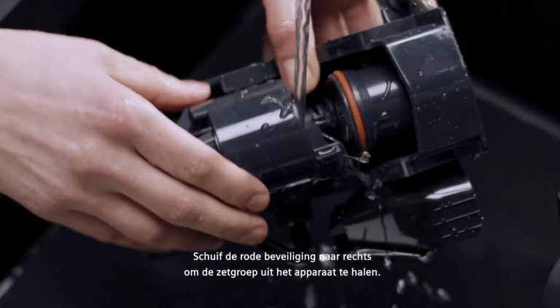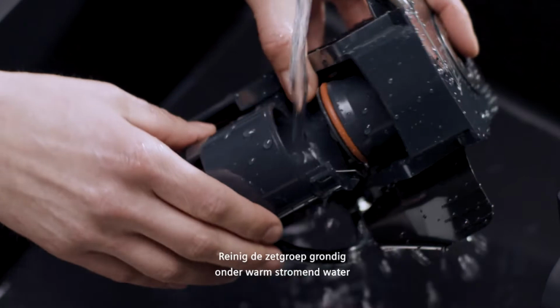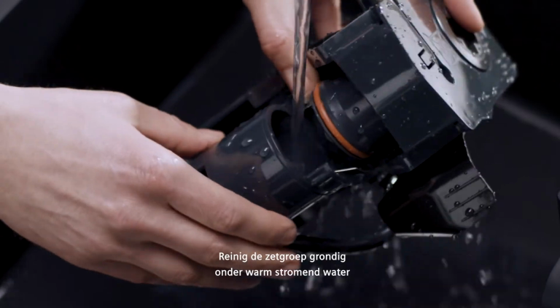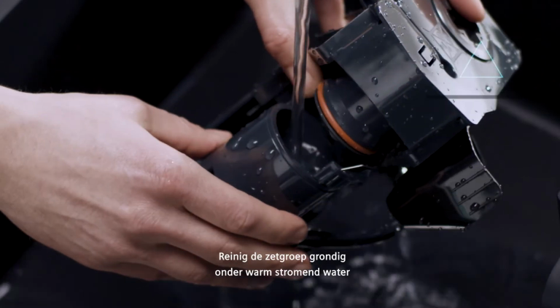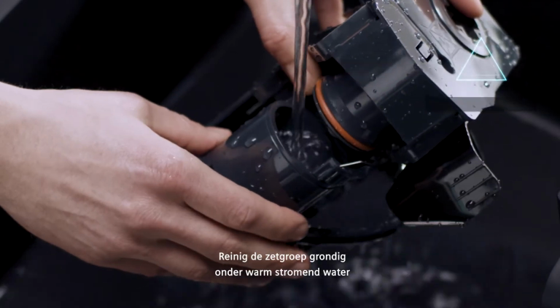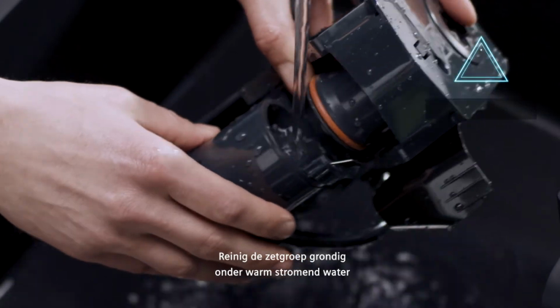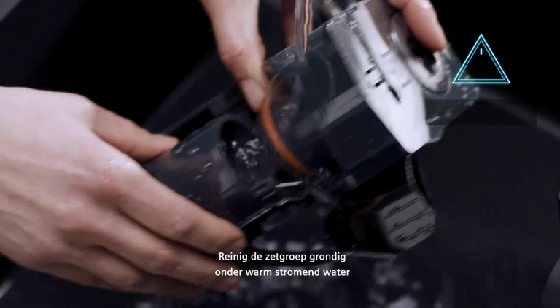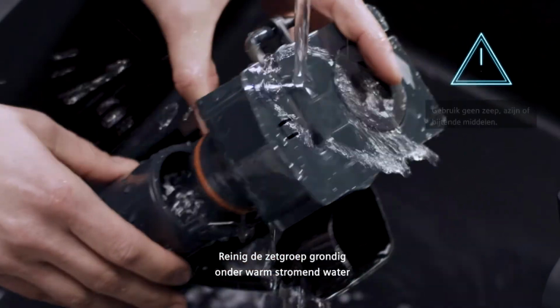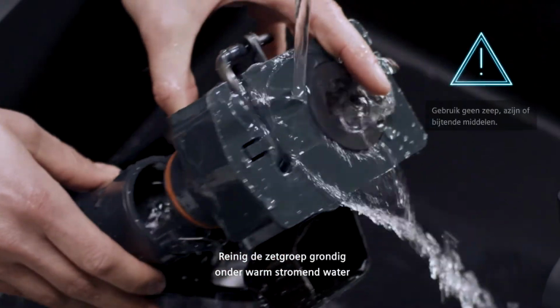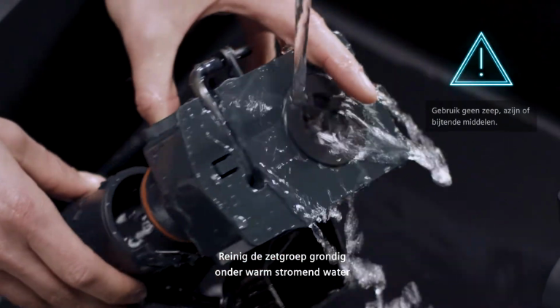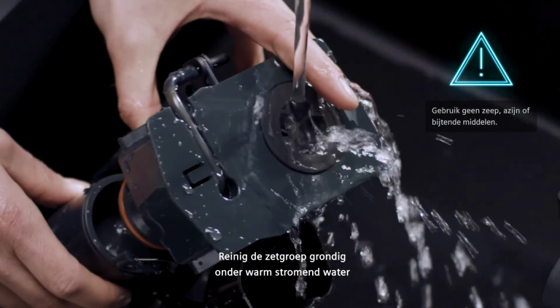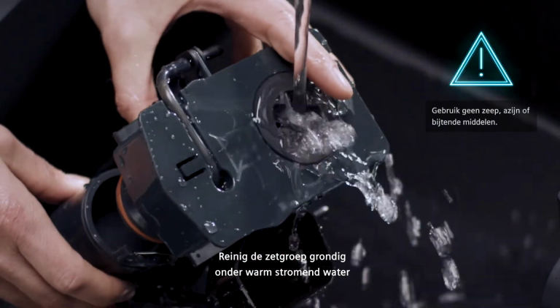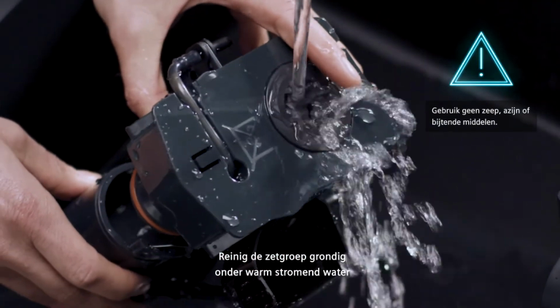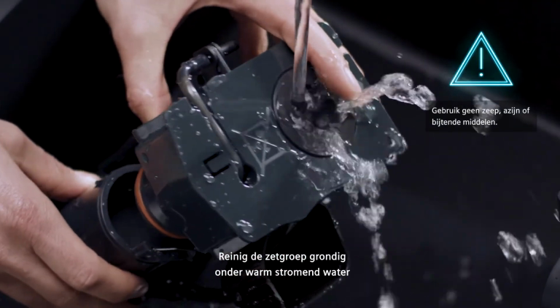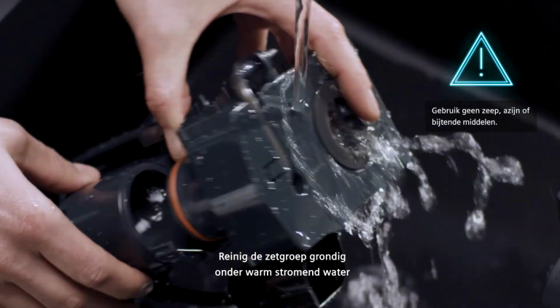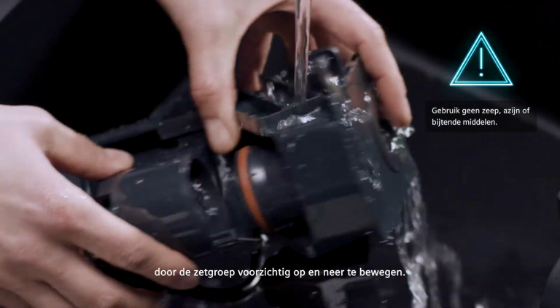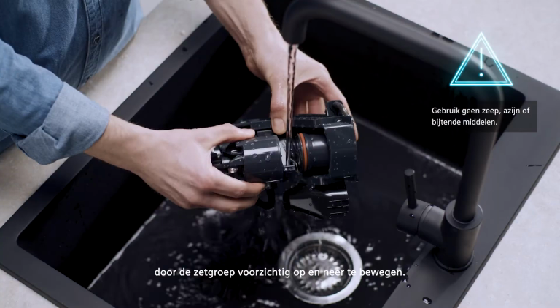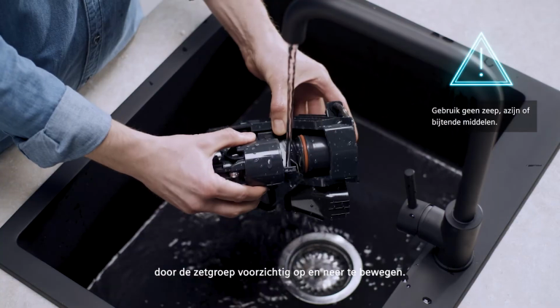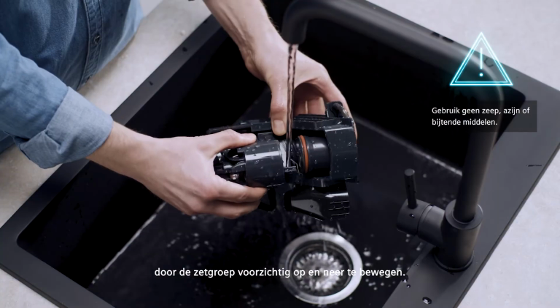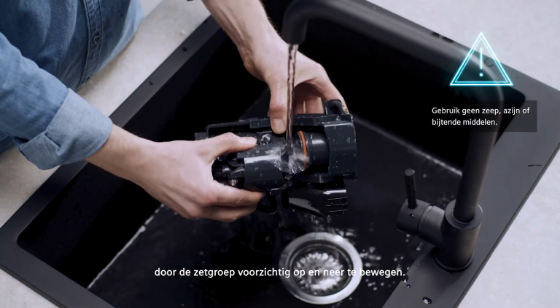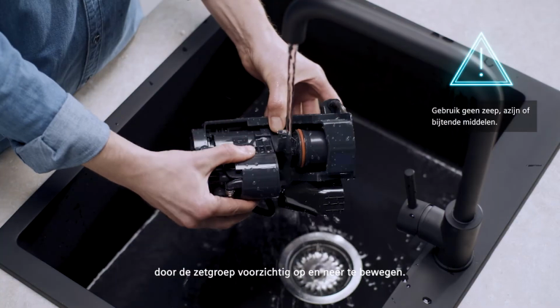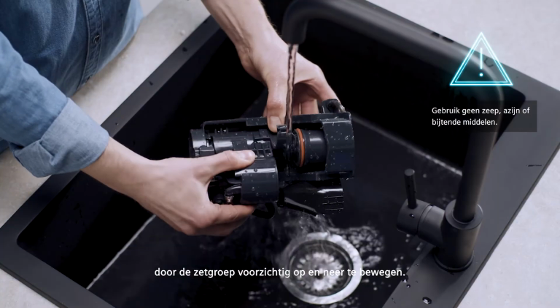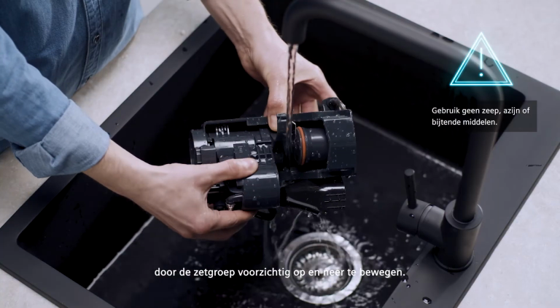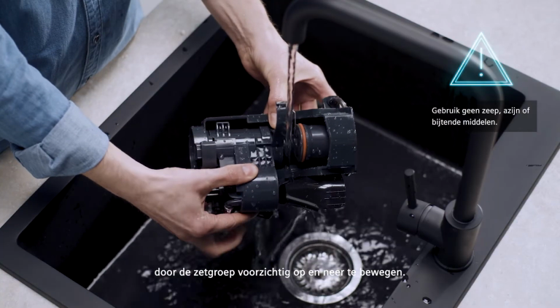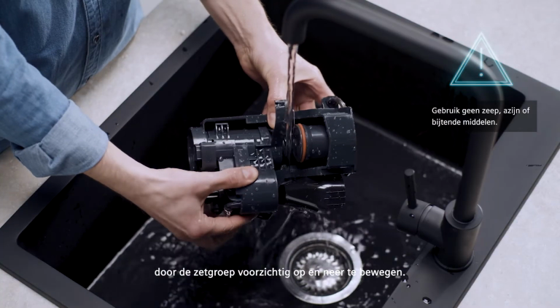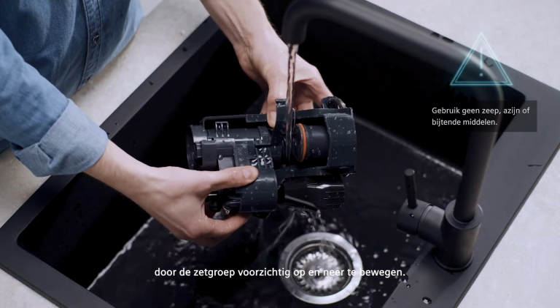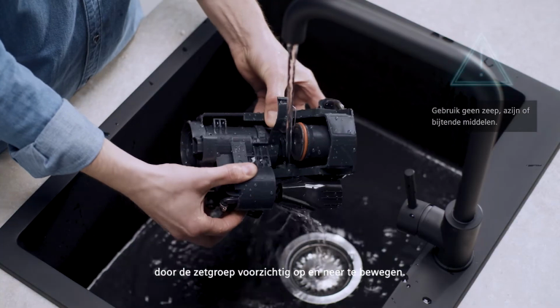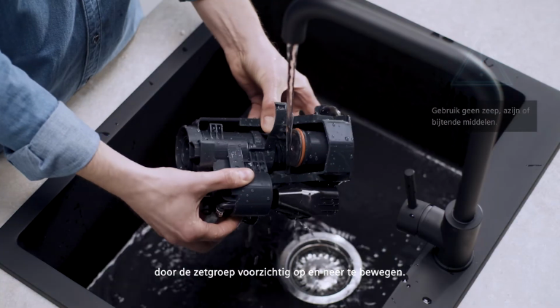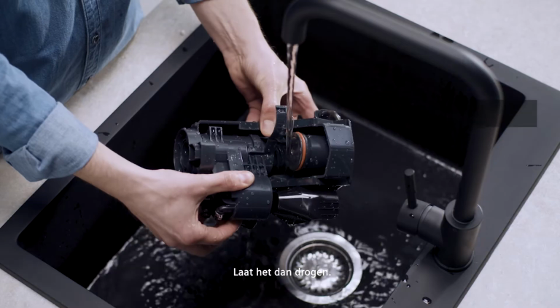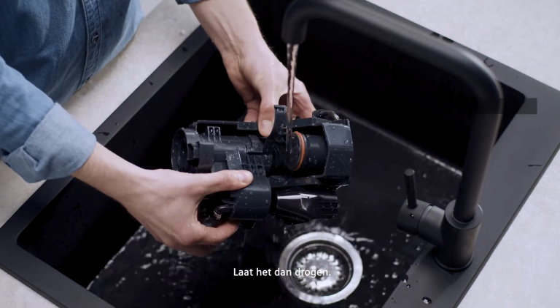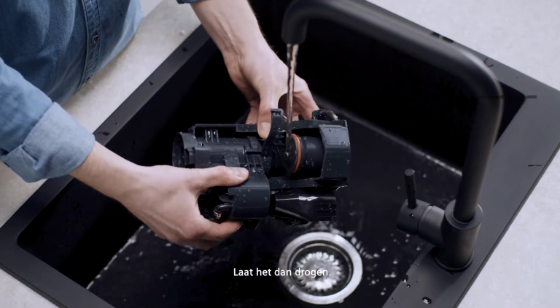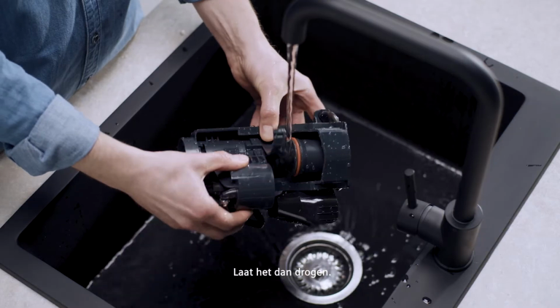Clean the brewing unit thoroughly under warm running water by moving the brewing head gently up and down. Then let it dry.